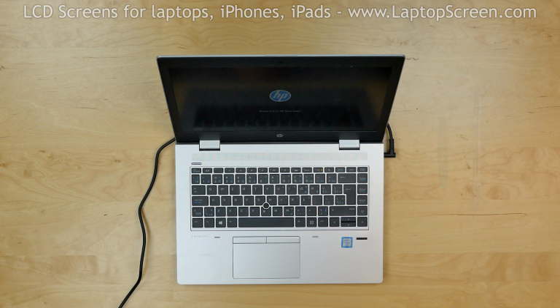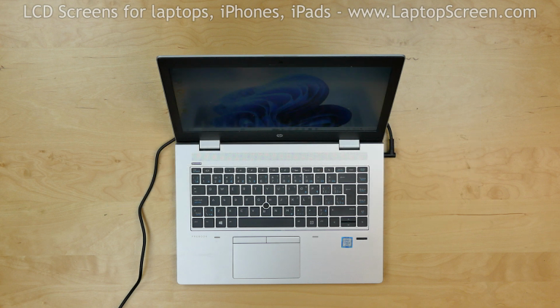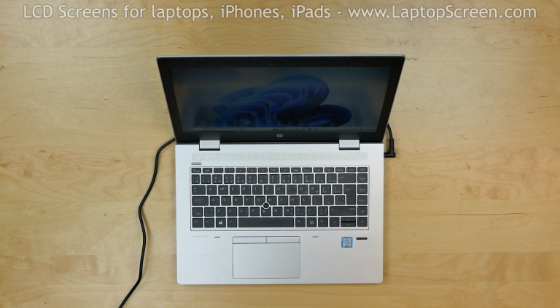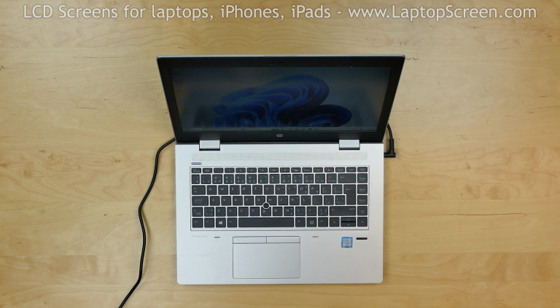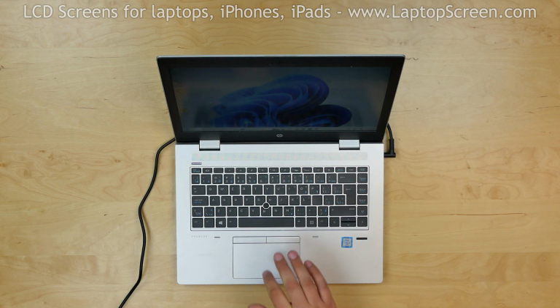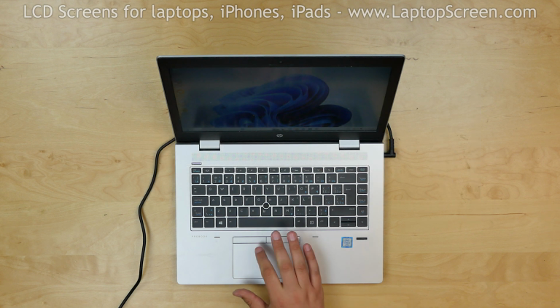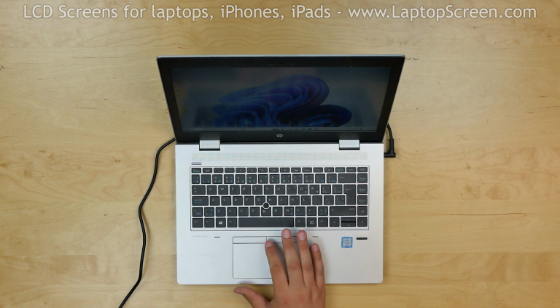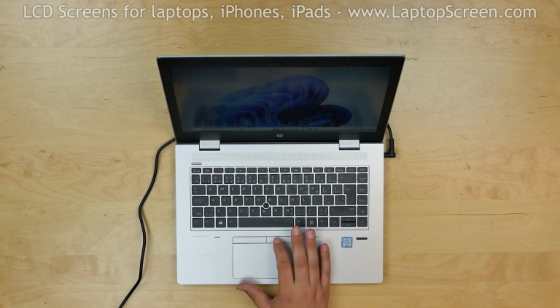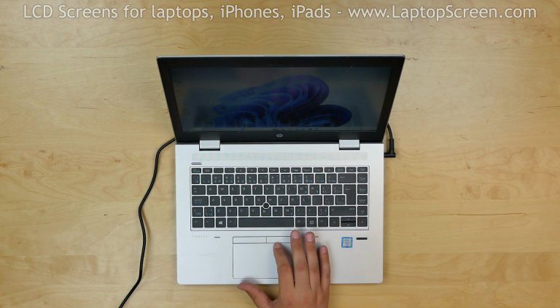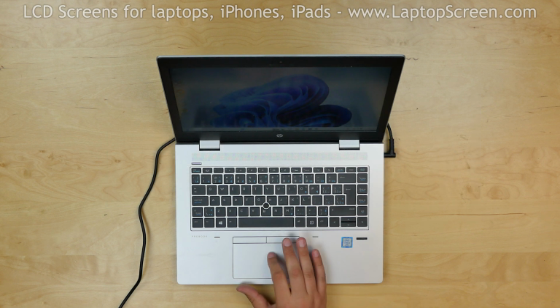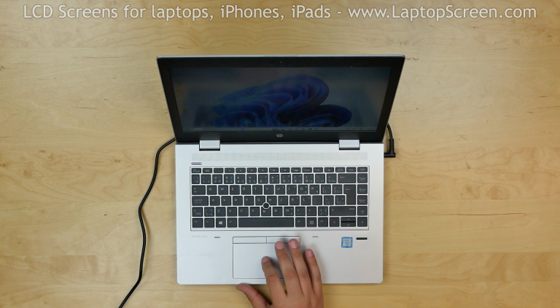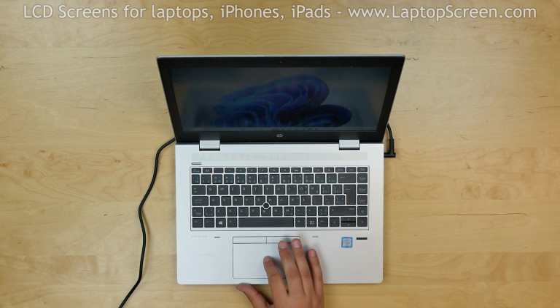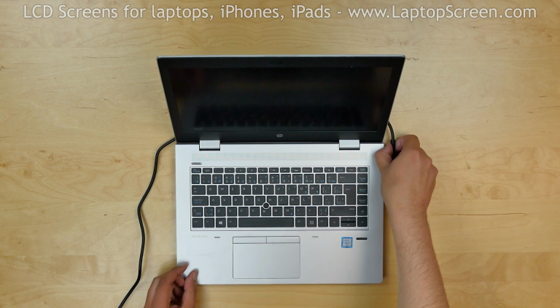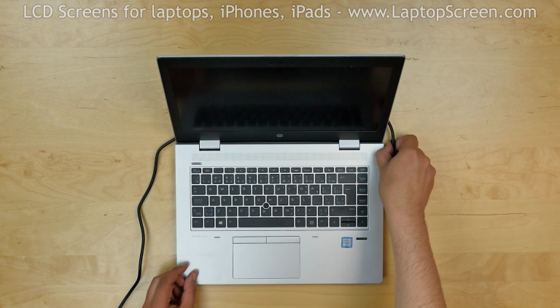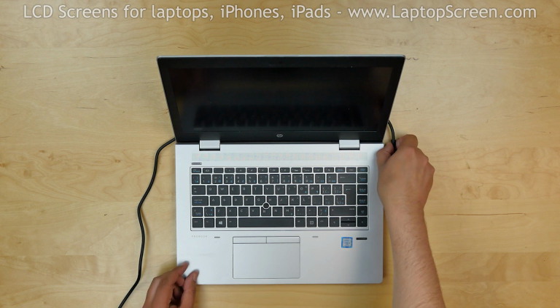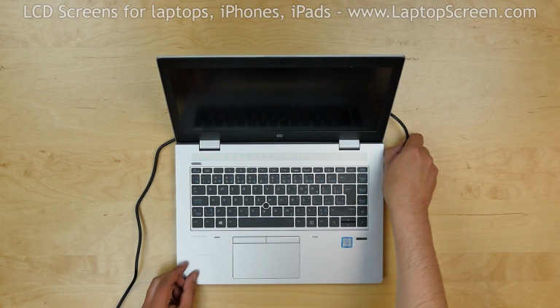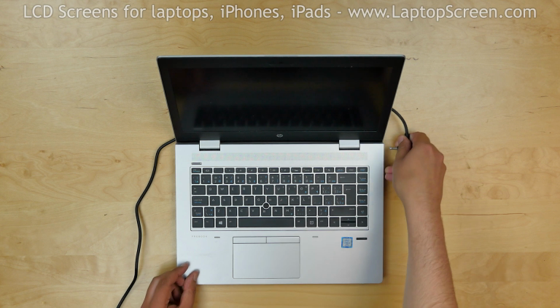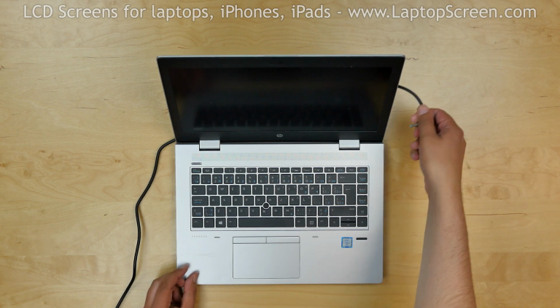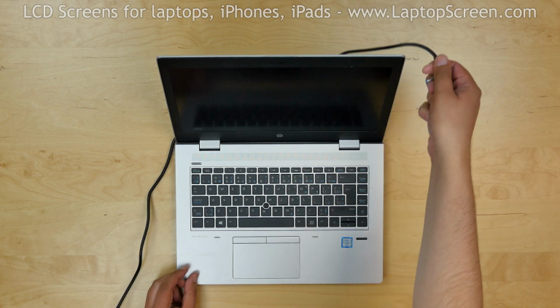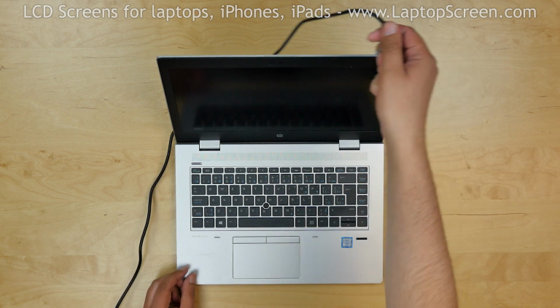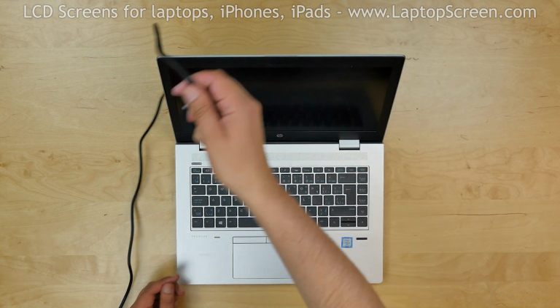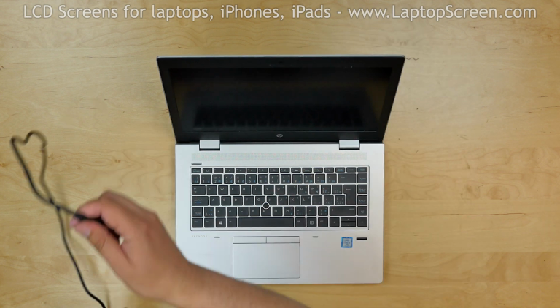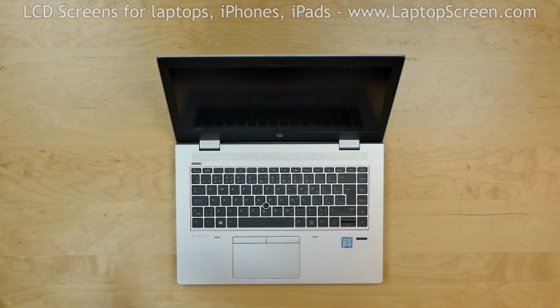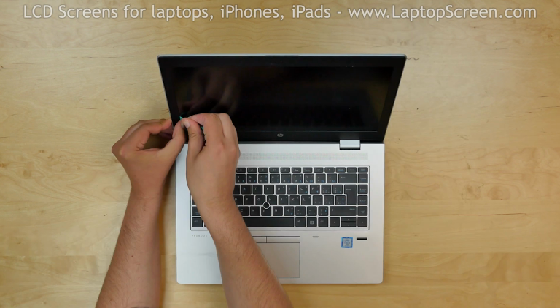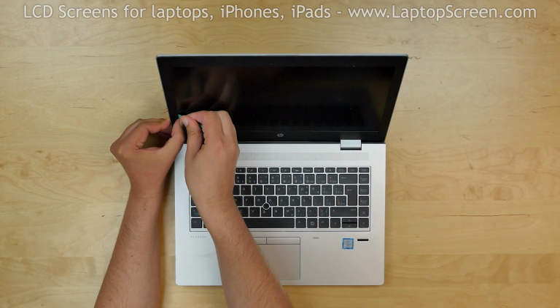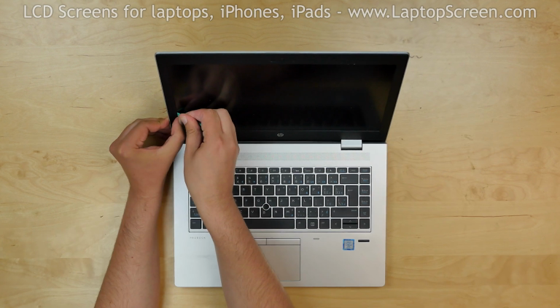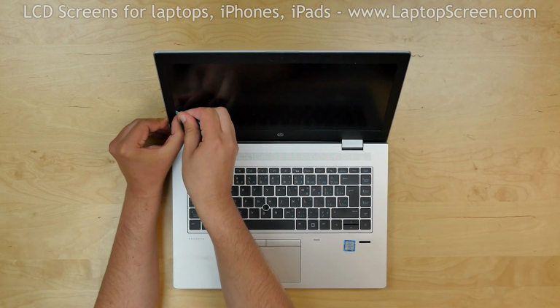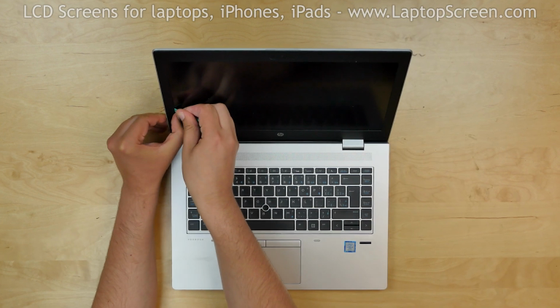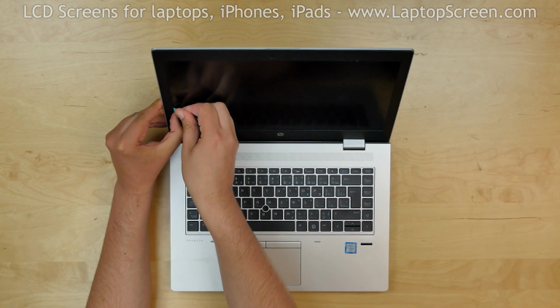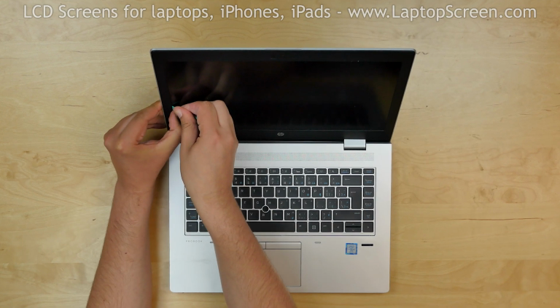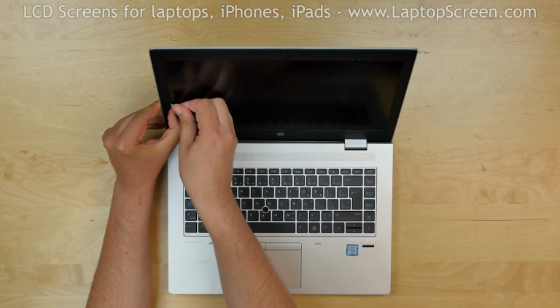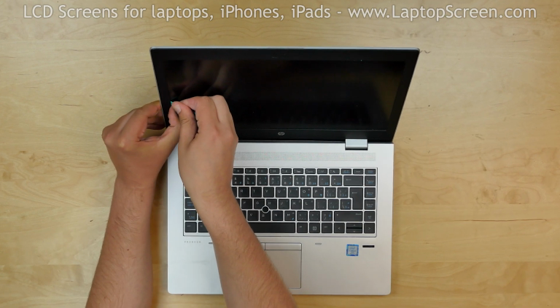To begin, turn off the laptop and disconnect the power cord. Start by removing the bezel.